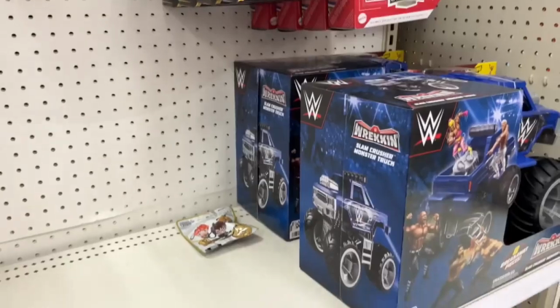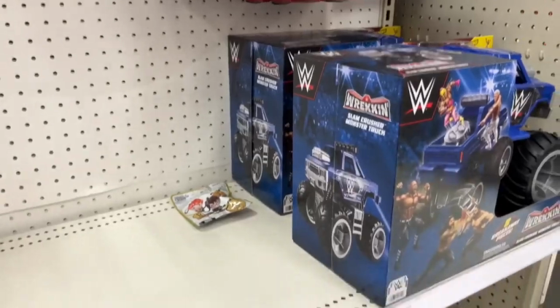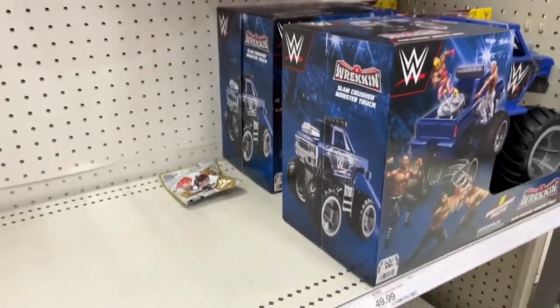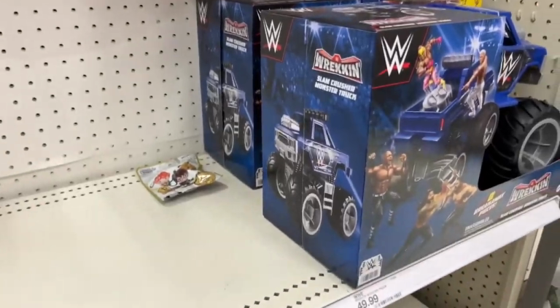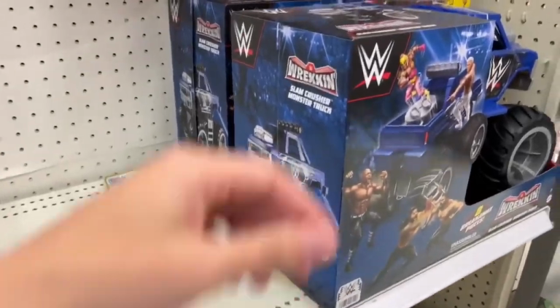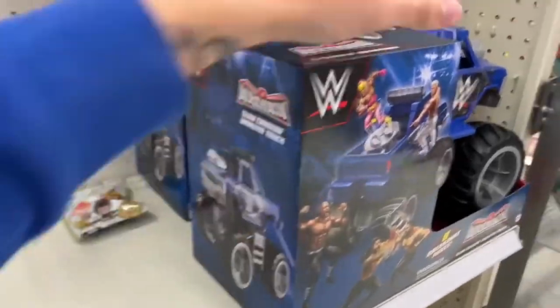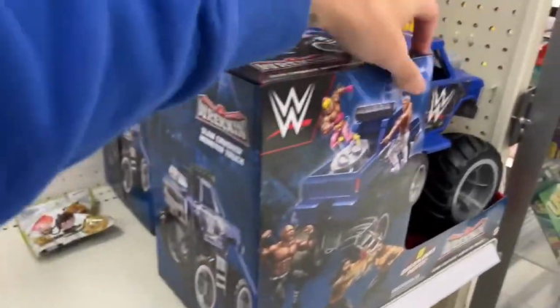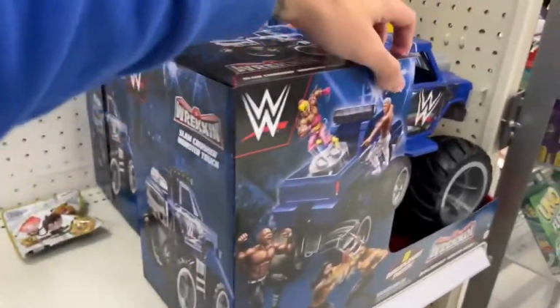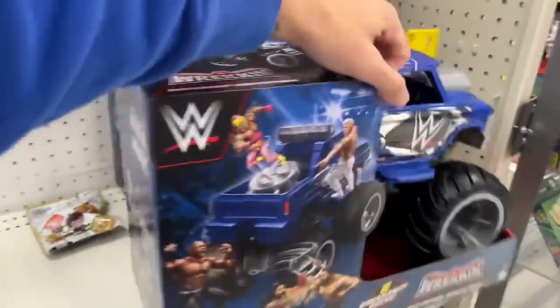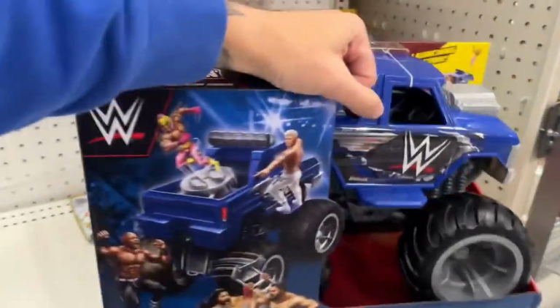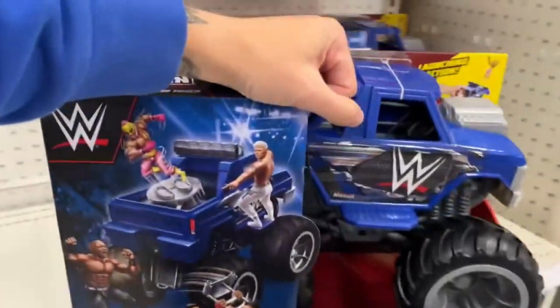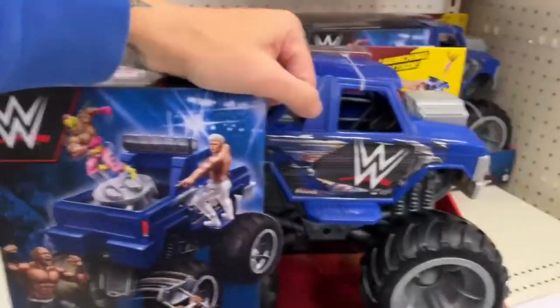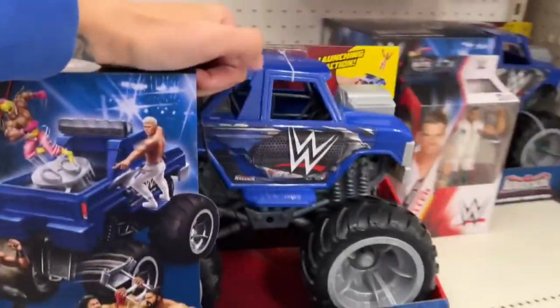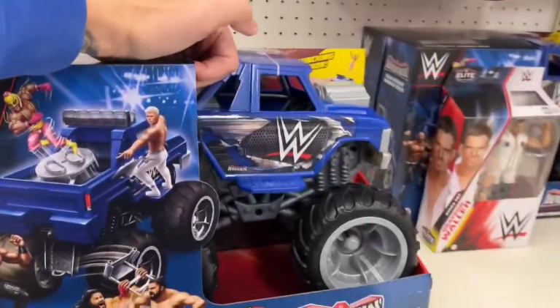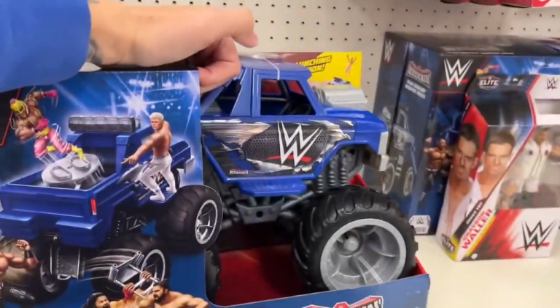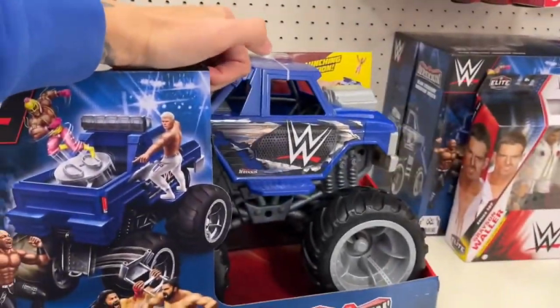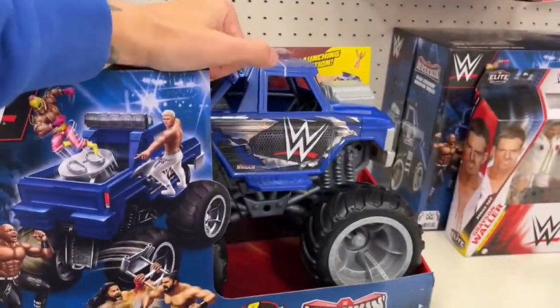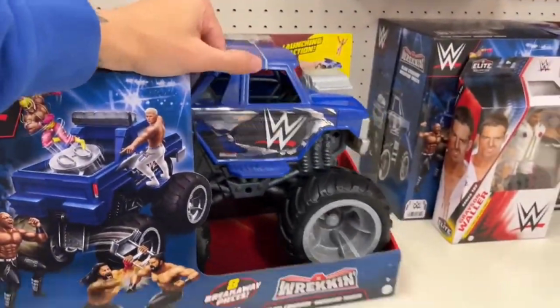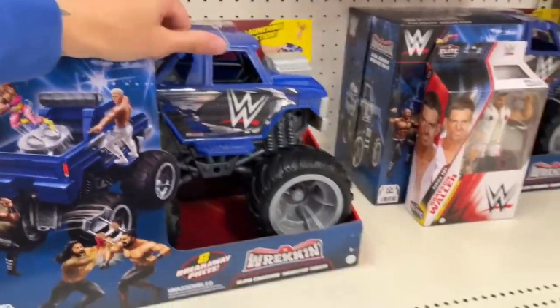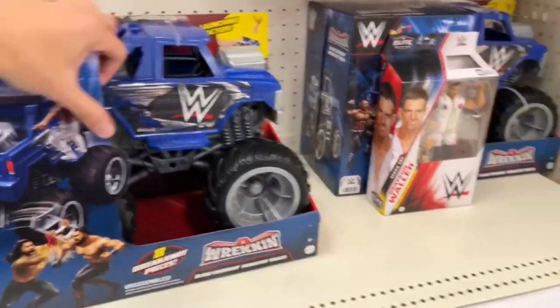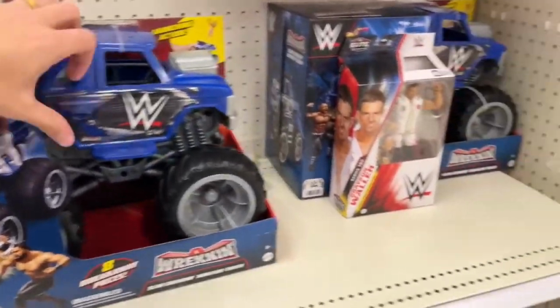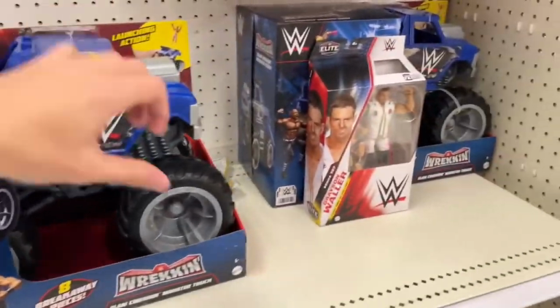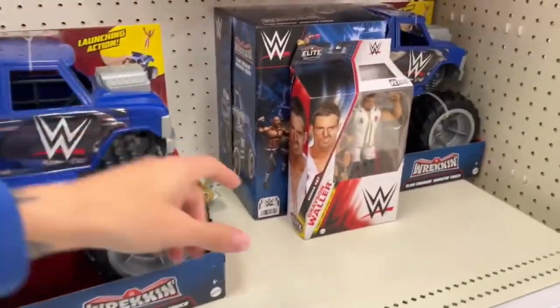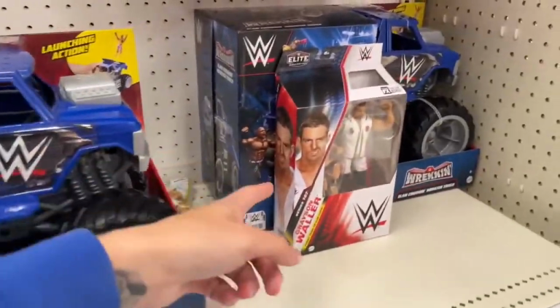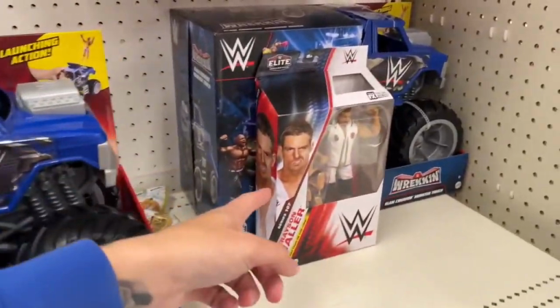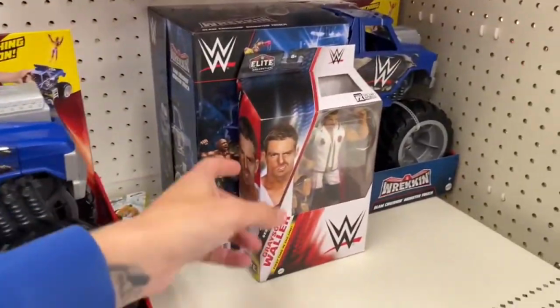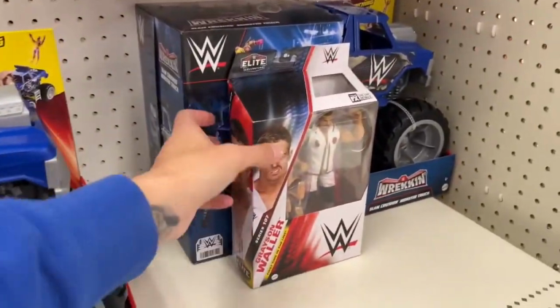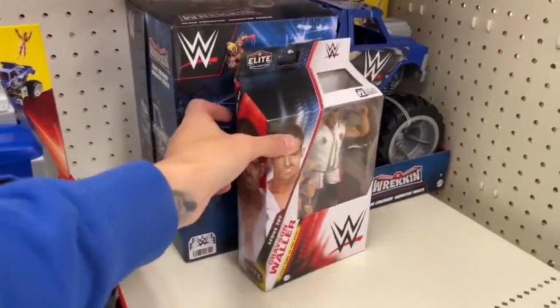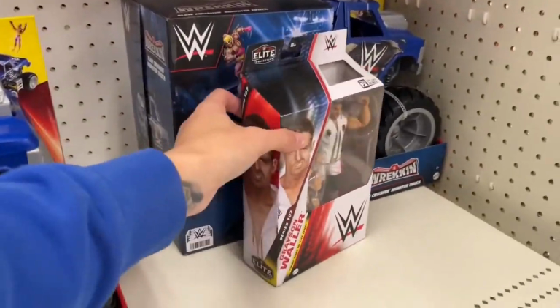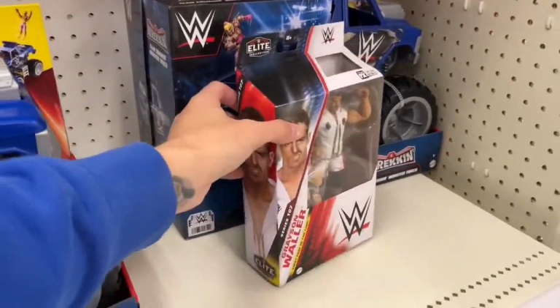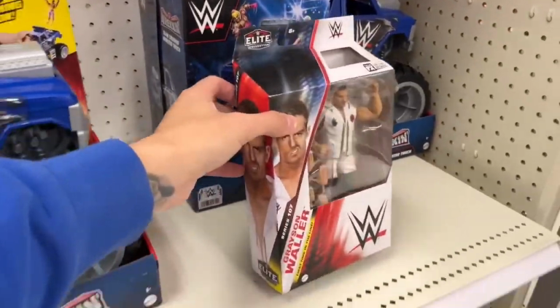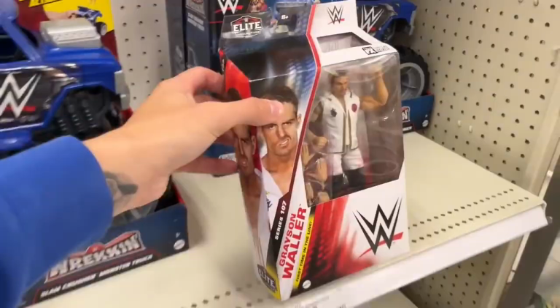It's pretty cool. And then they do have the monster truck. Oh, look at that.